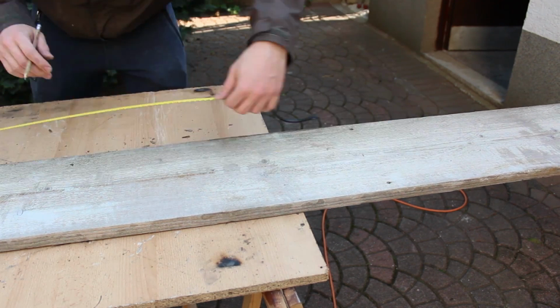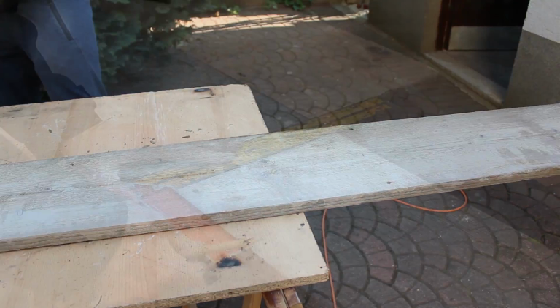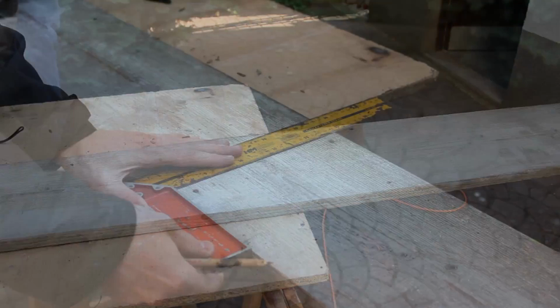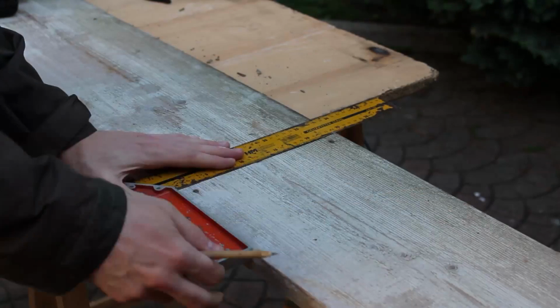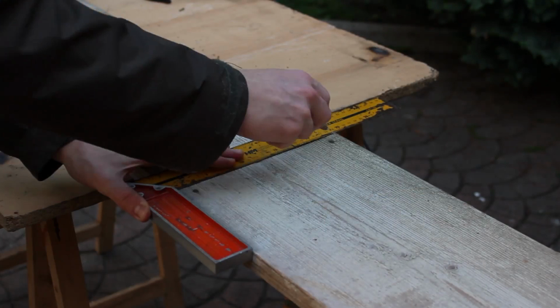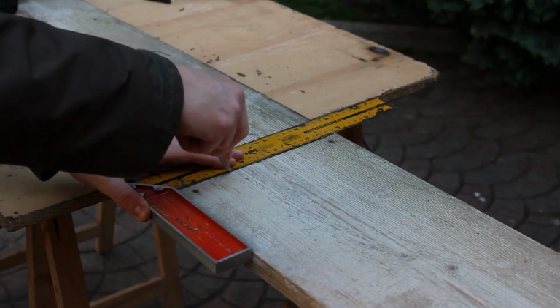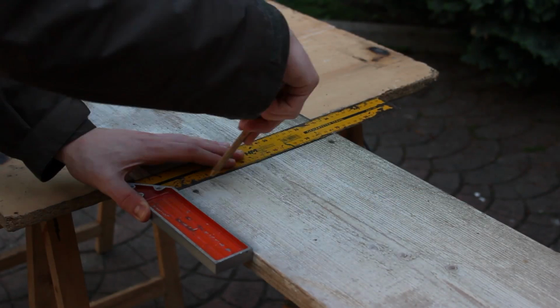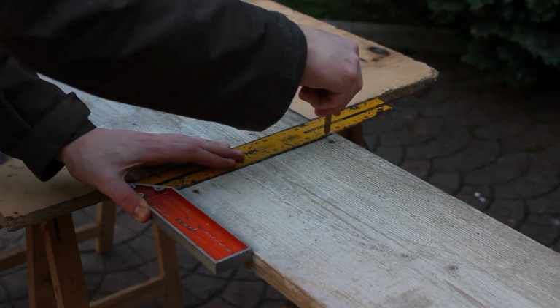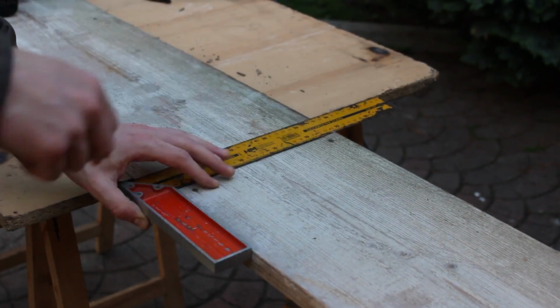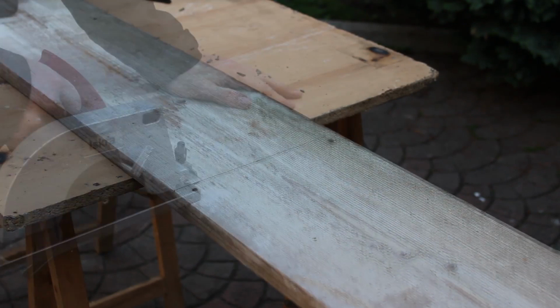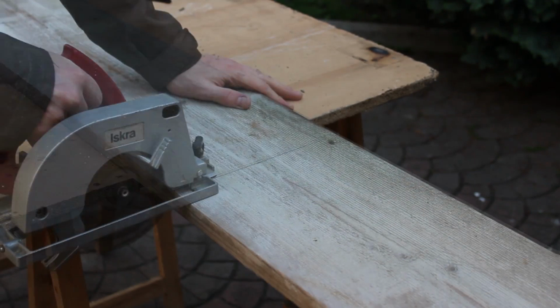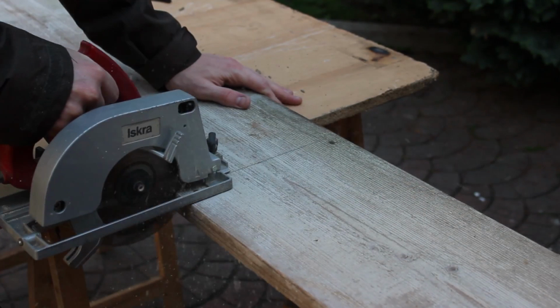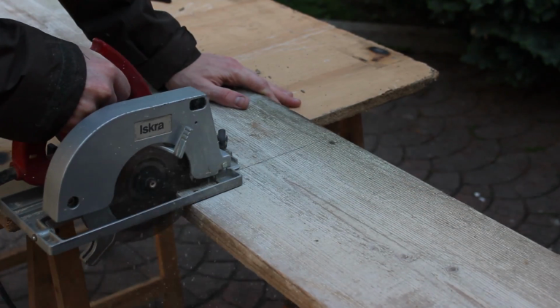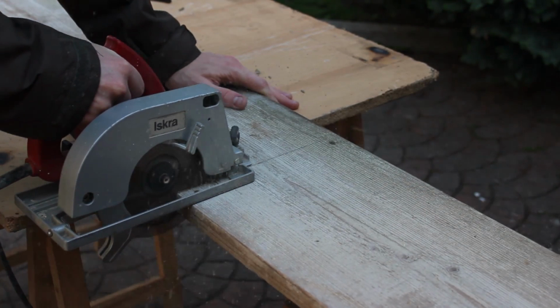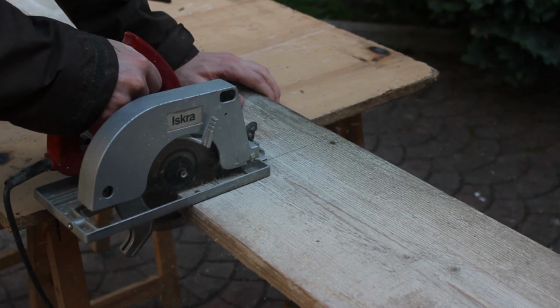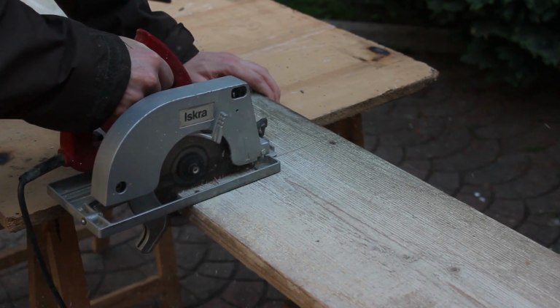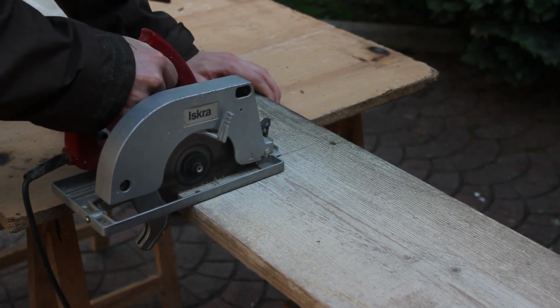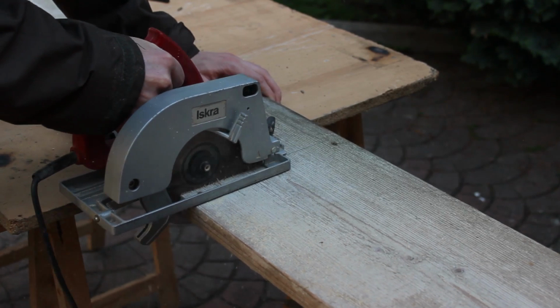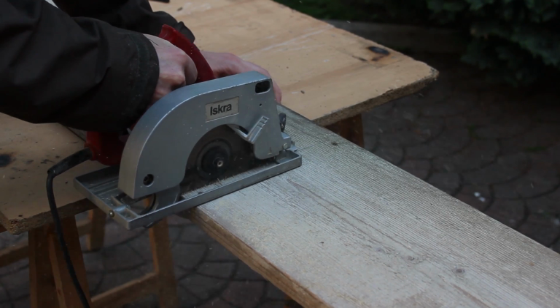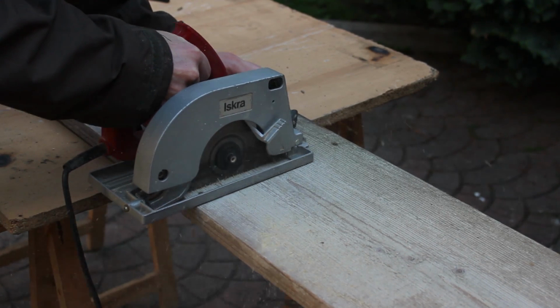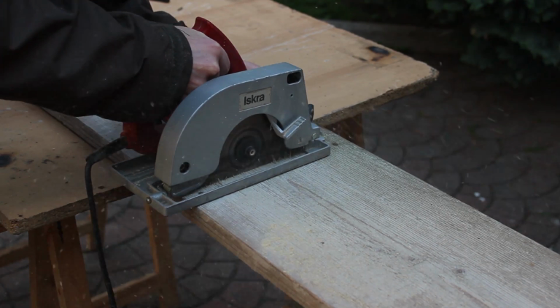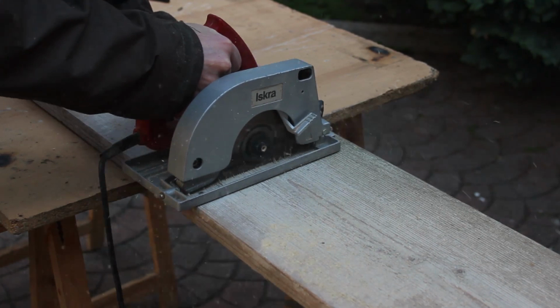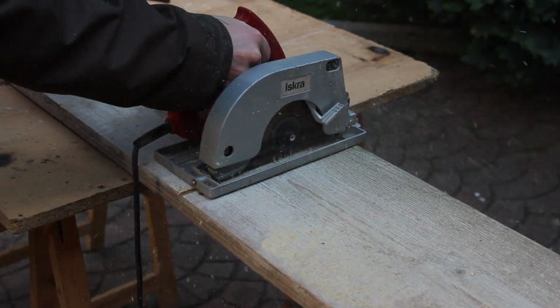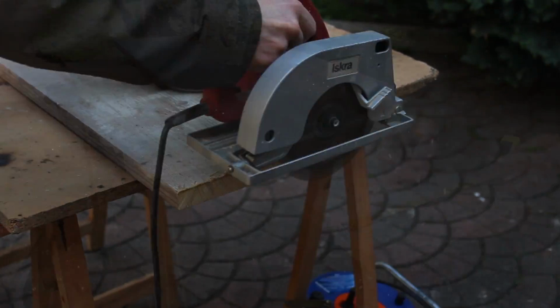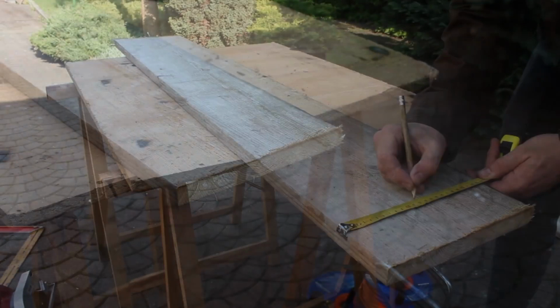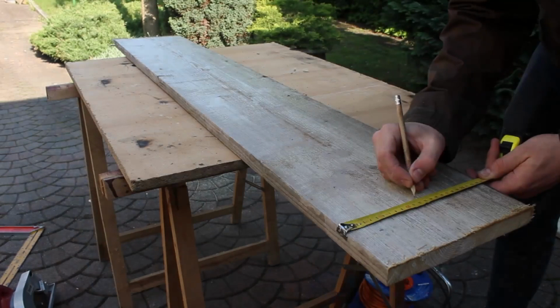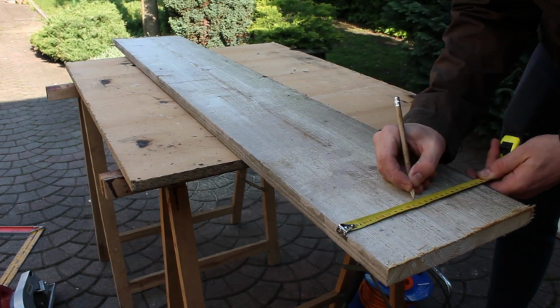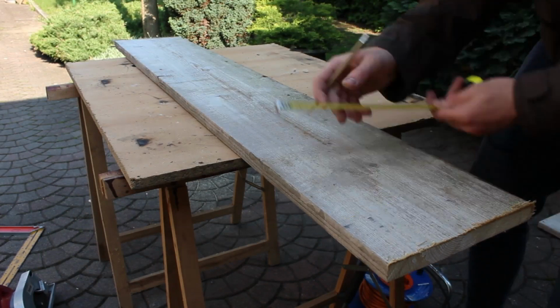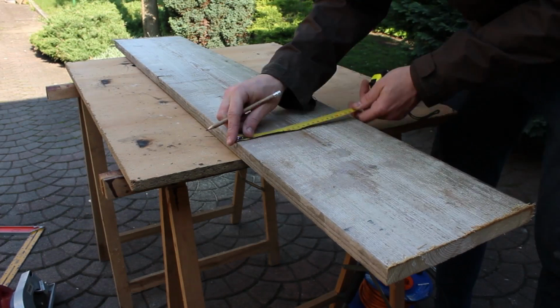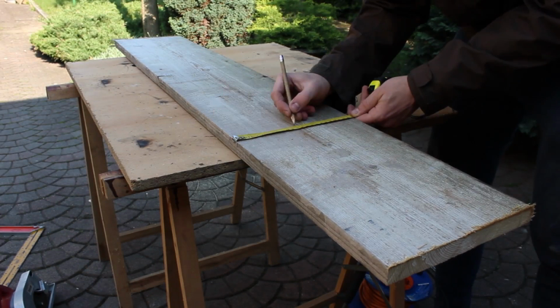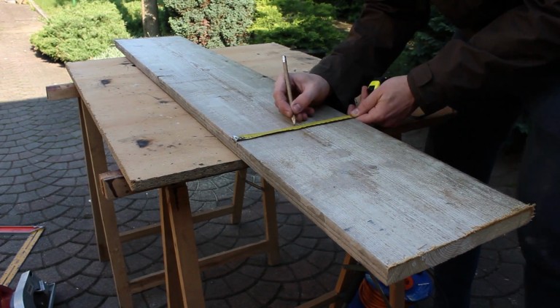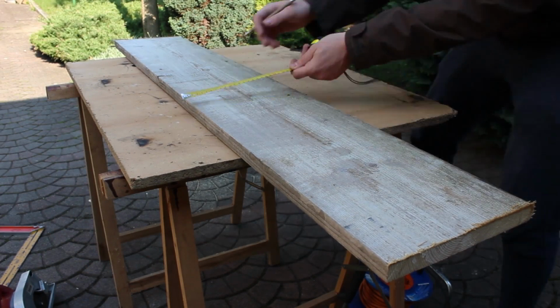I've used an old wooden plank — with just the right width I could make two sides with a single board. The only thing was to cut it to length and later cut it in half.